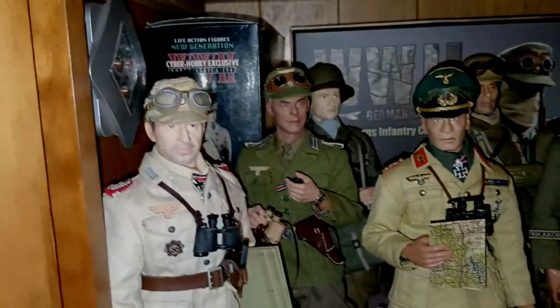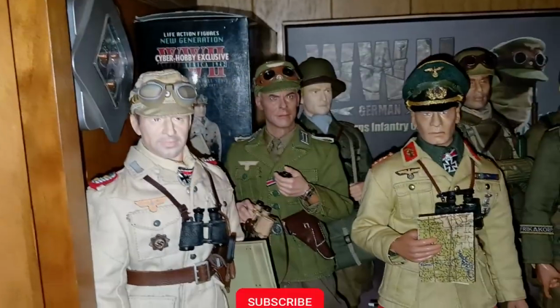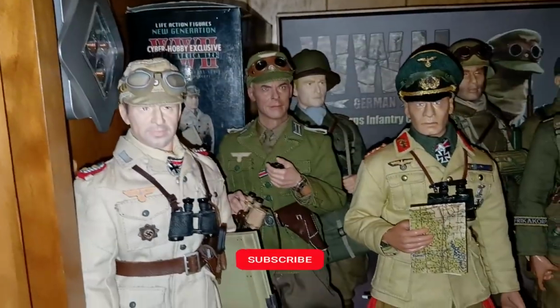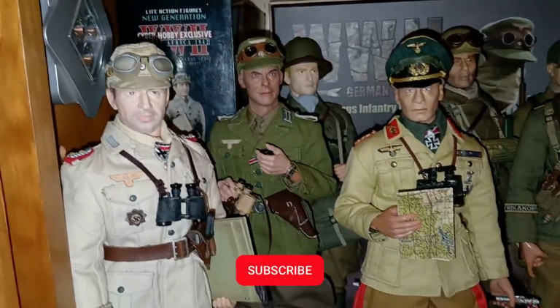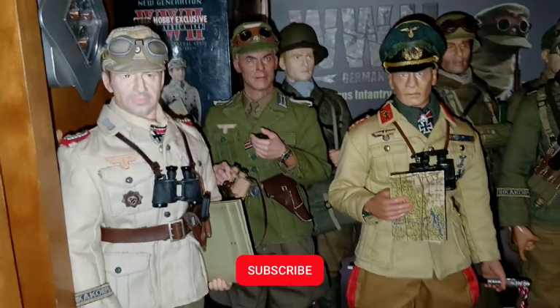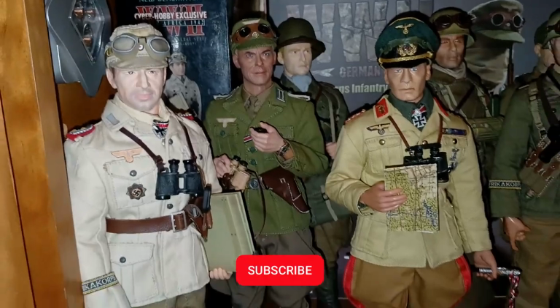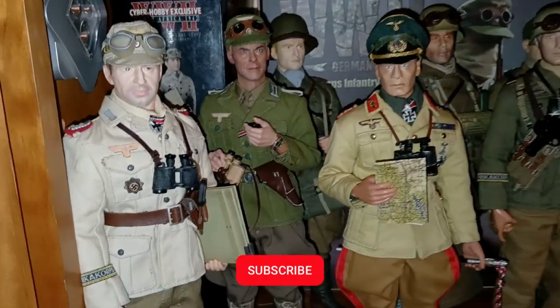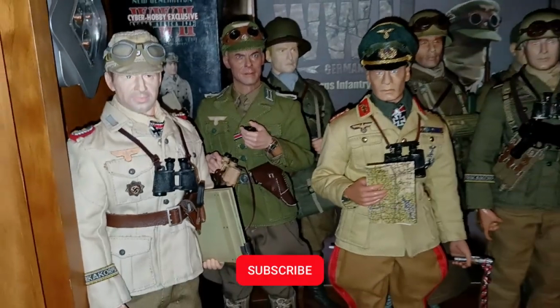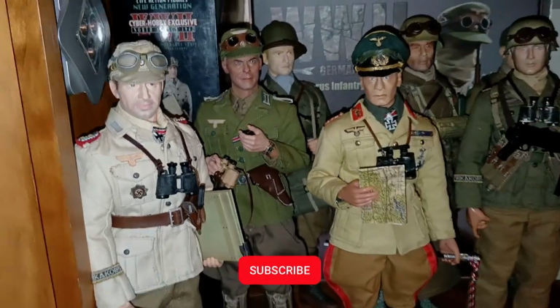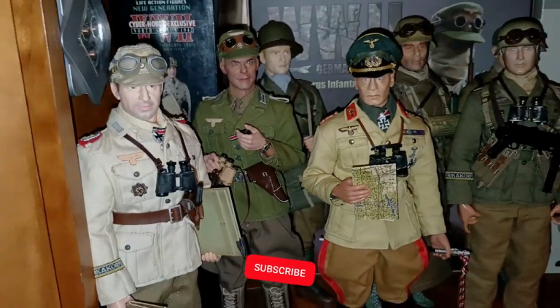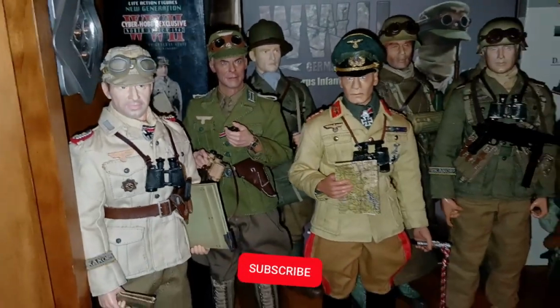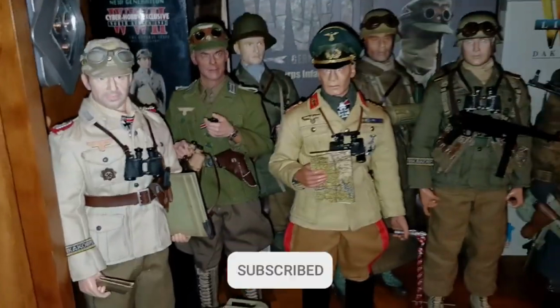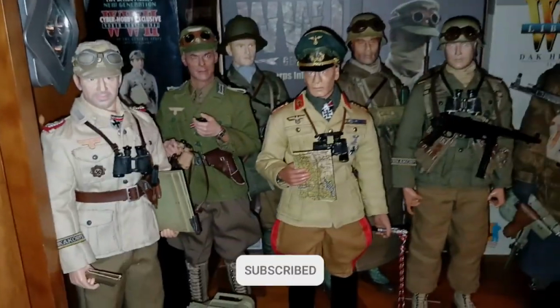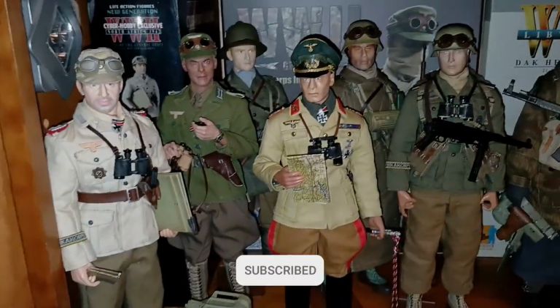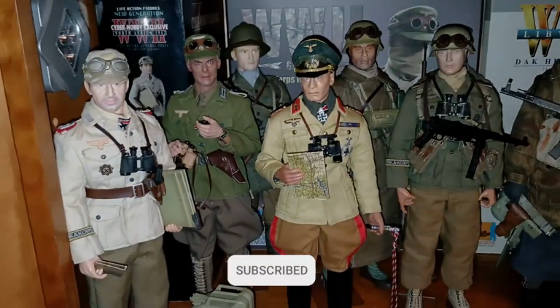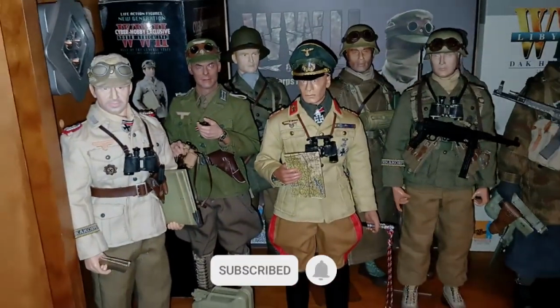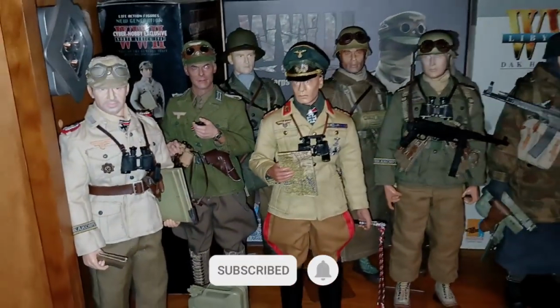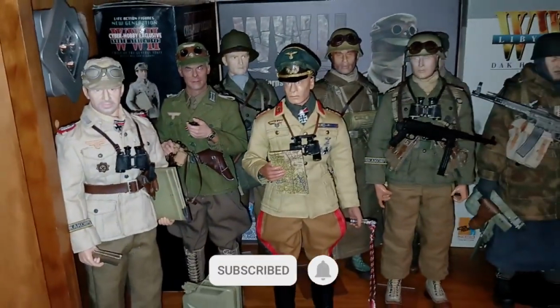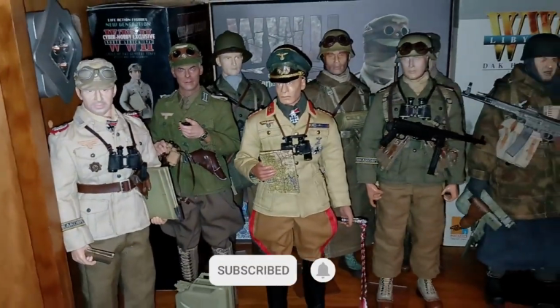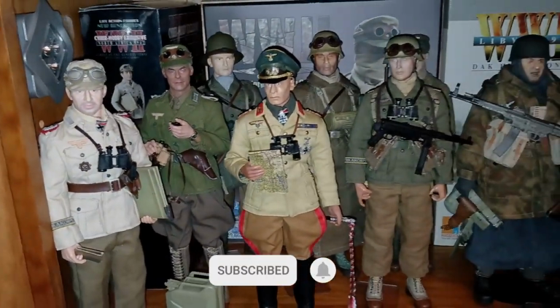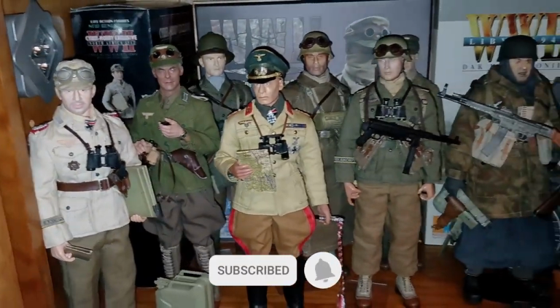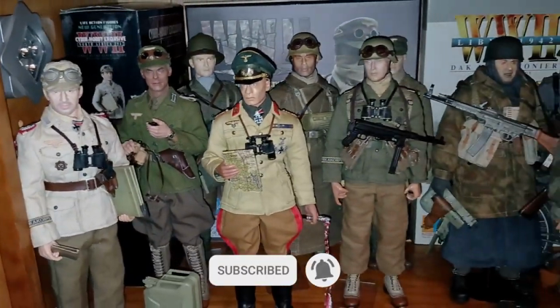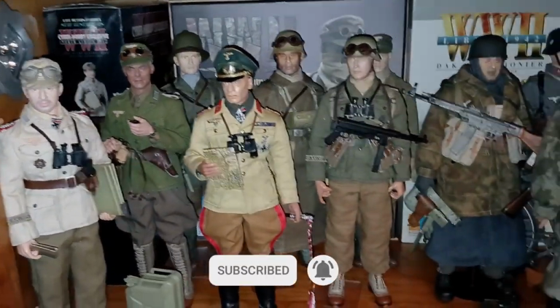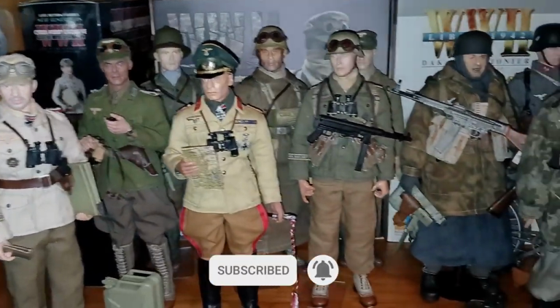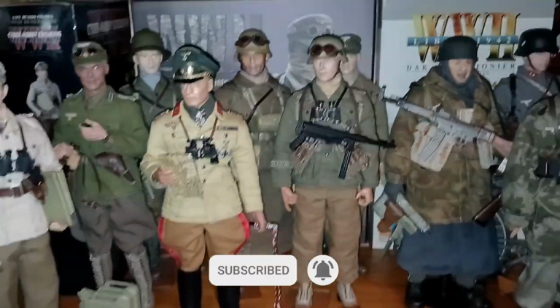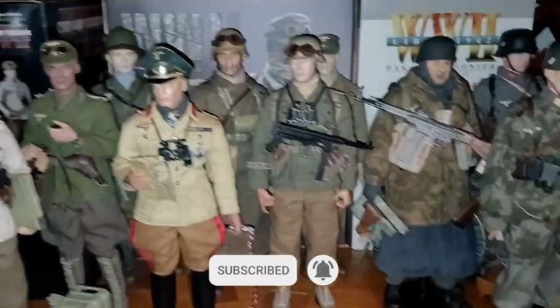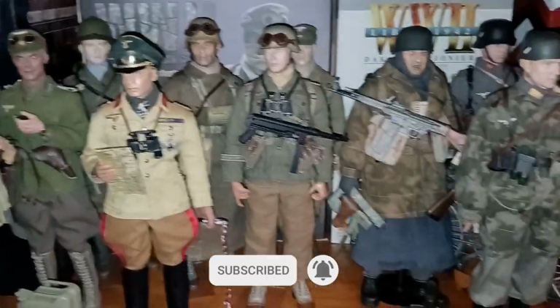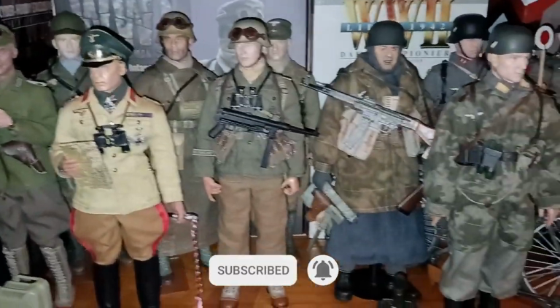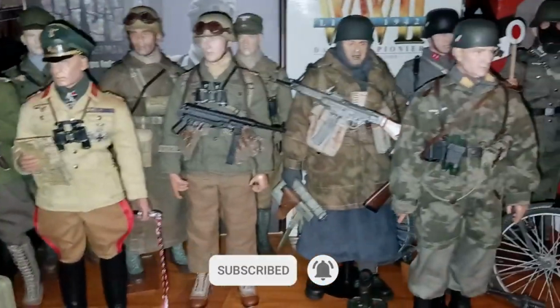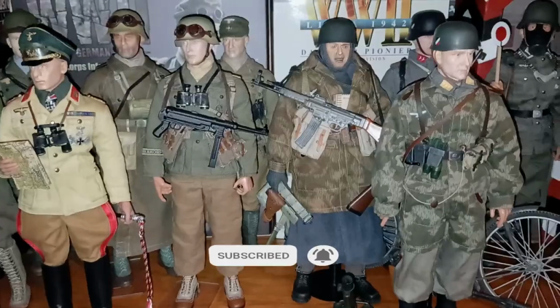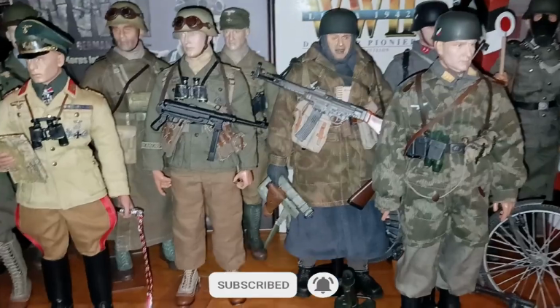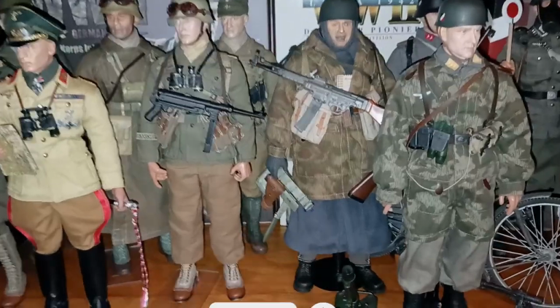This is the Afrika Korps, my favorite army. We have Rommel and all his friends from the Desert War.